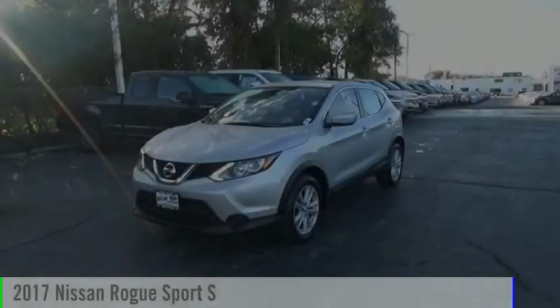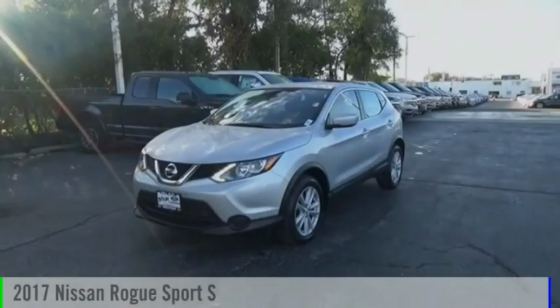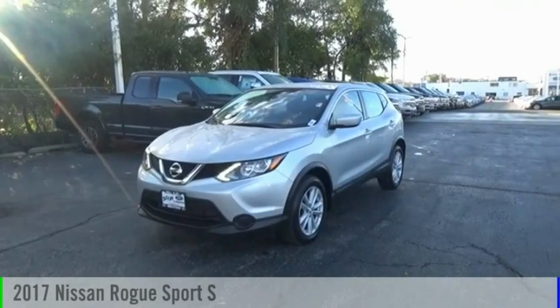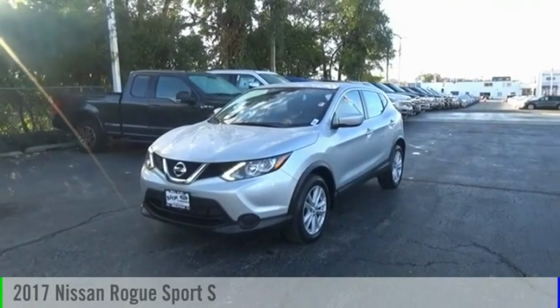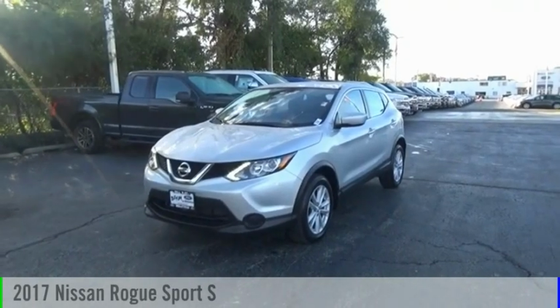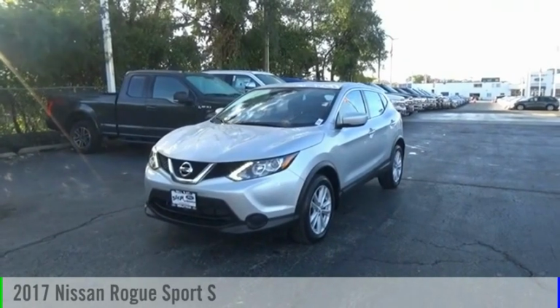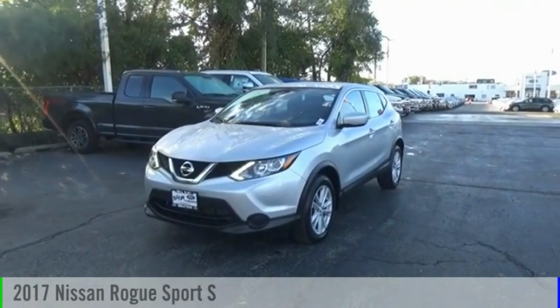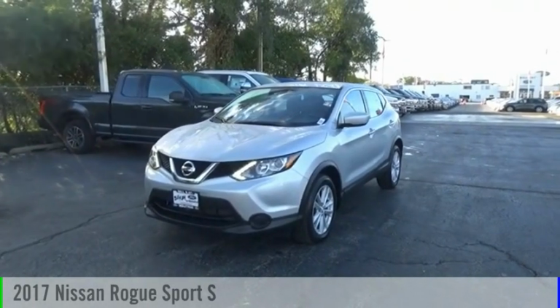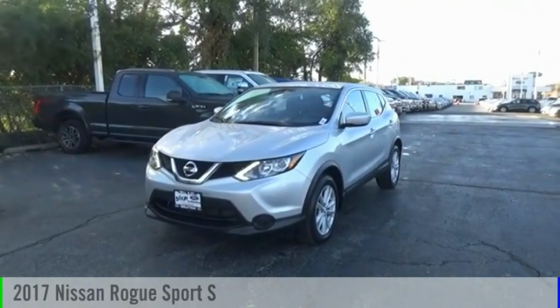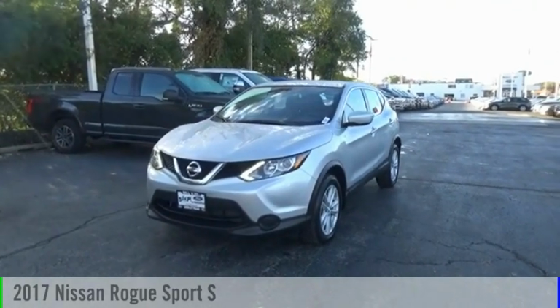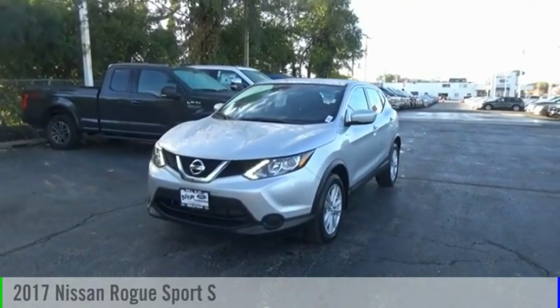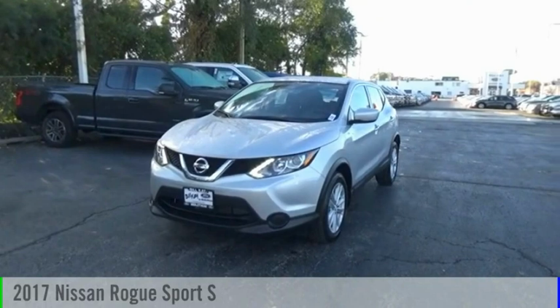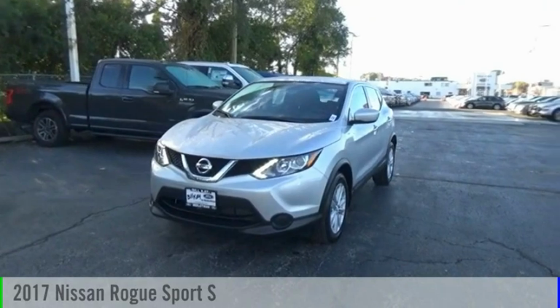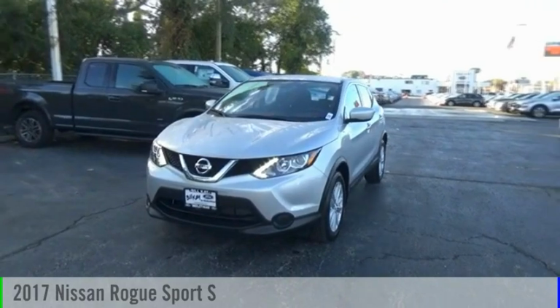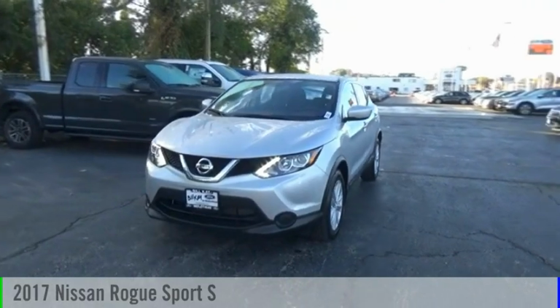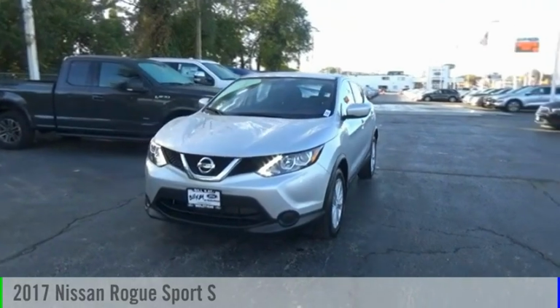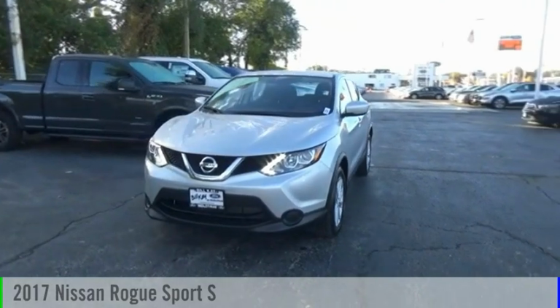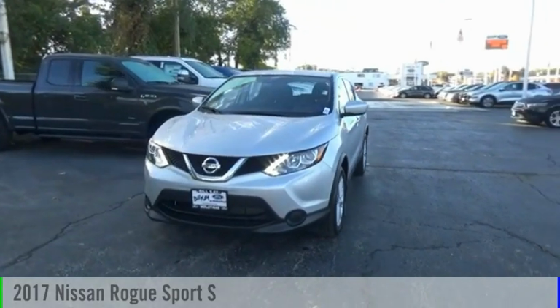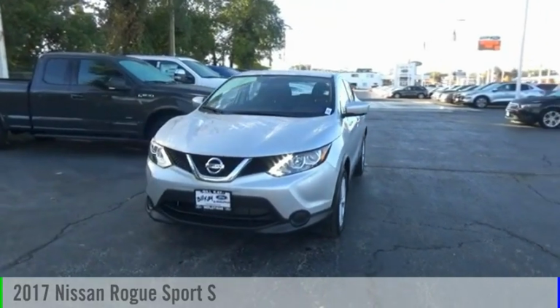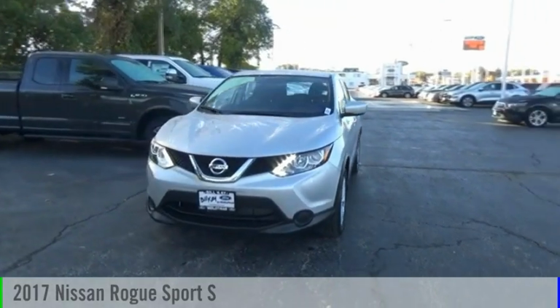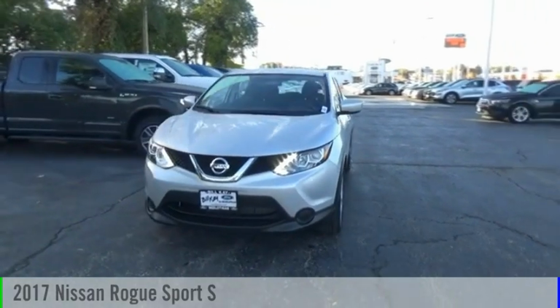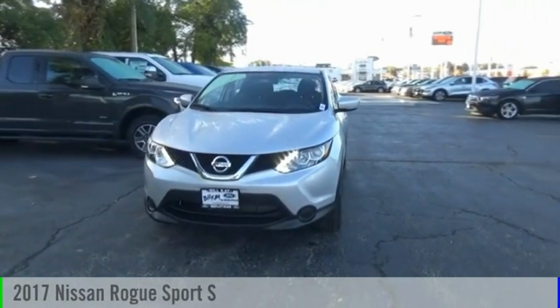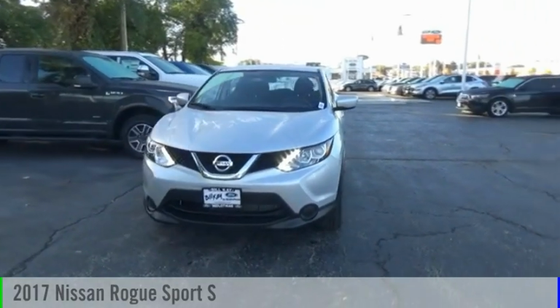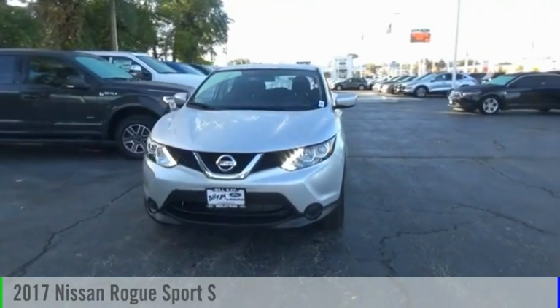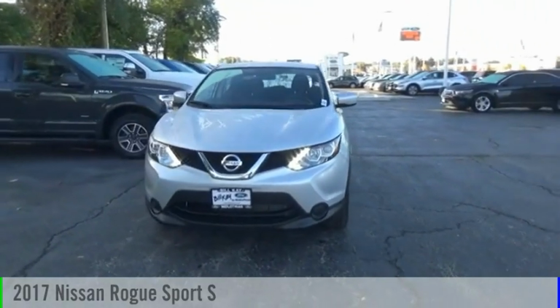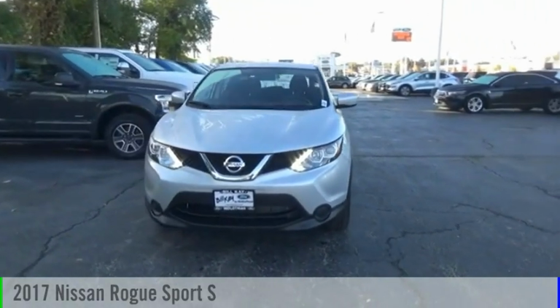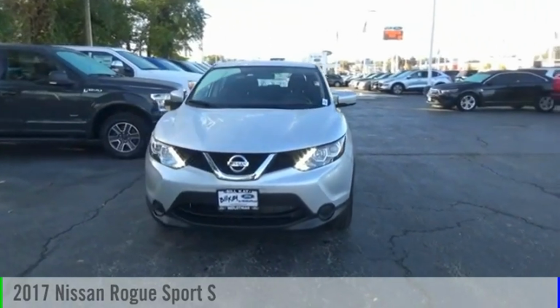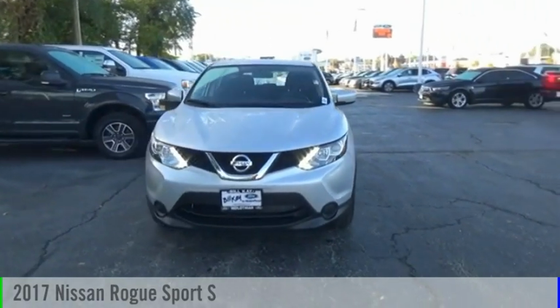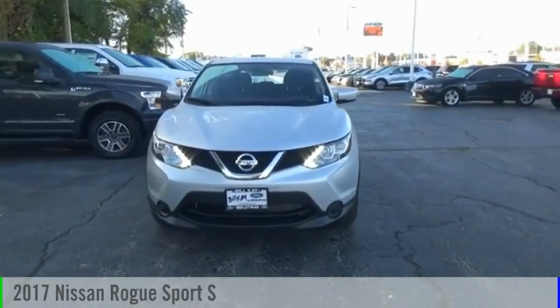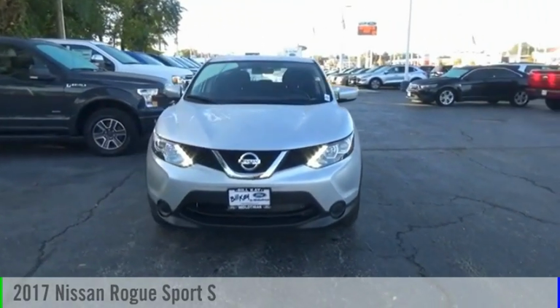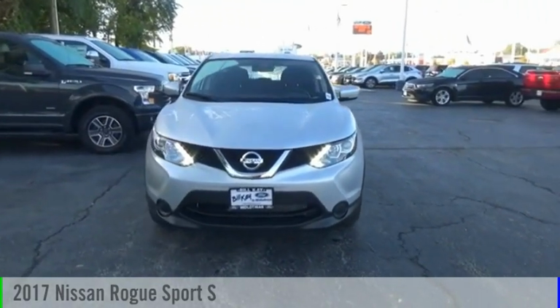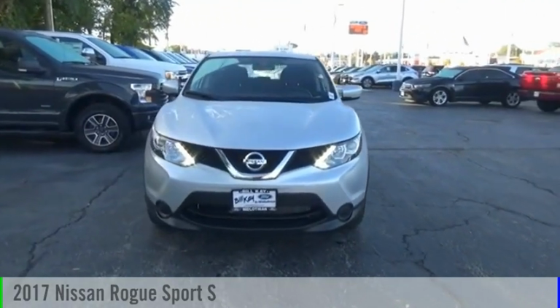Looking for the right vehicle? Check out the 2017 Rogue Sport.